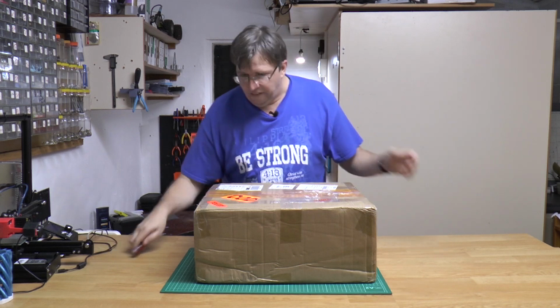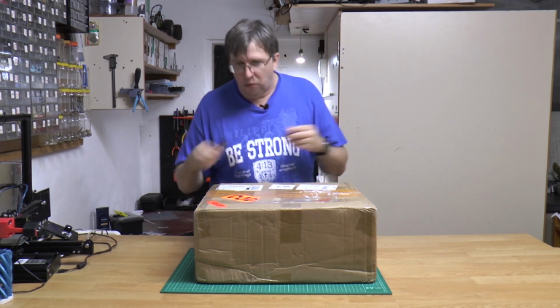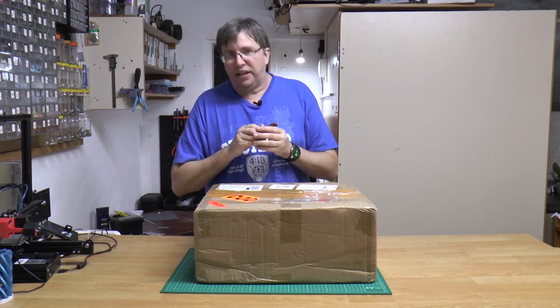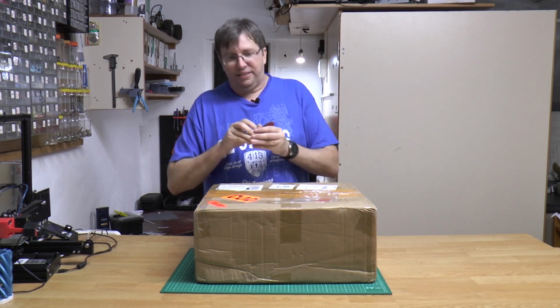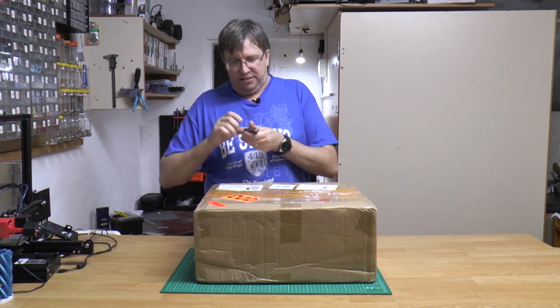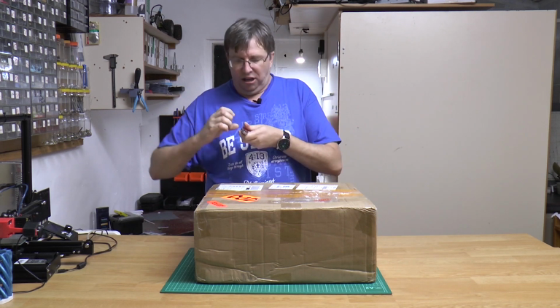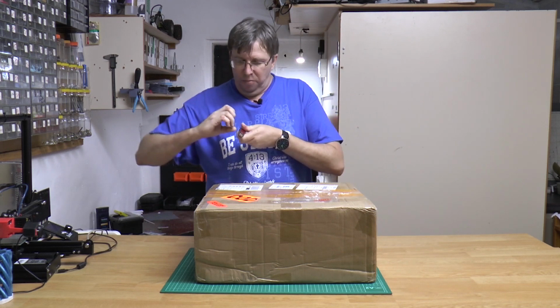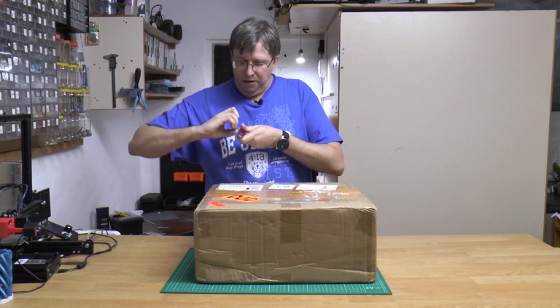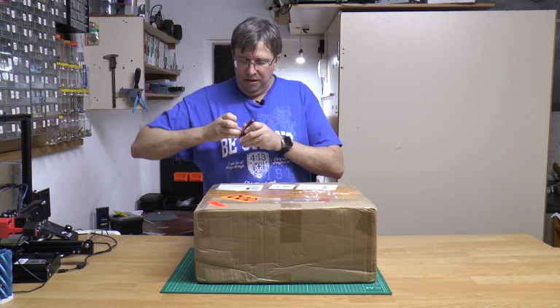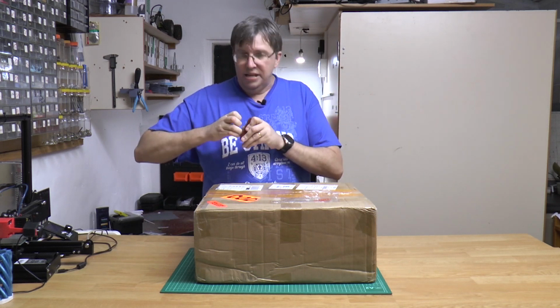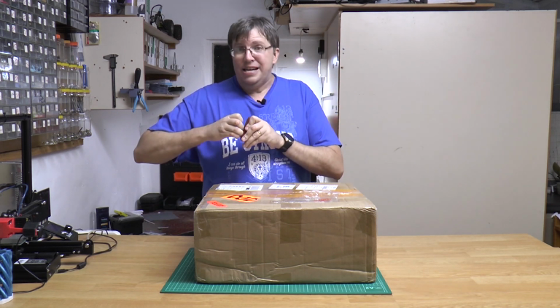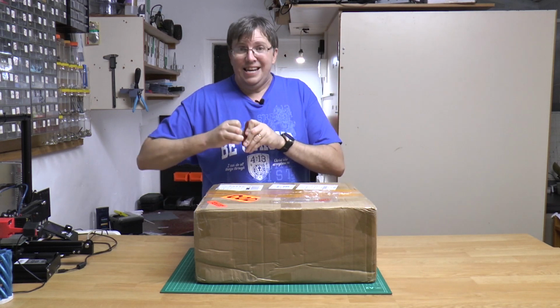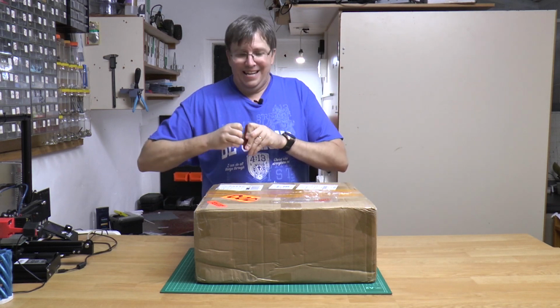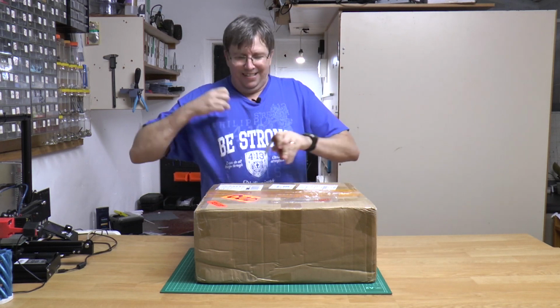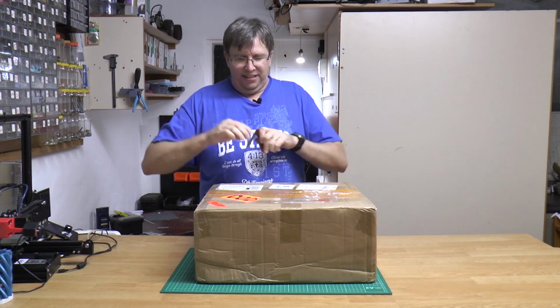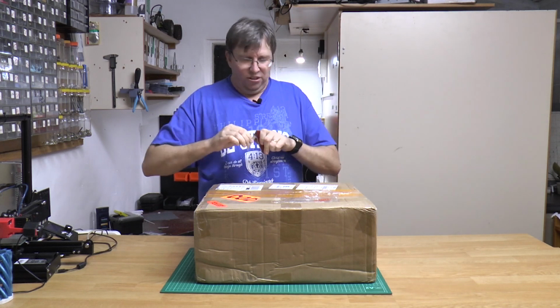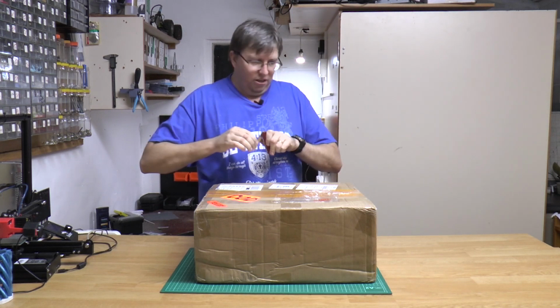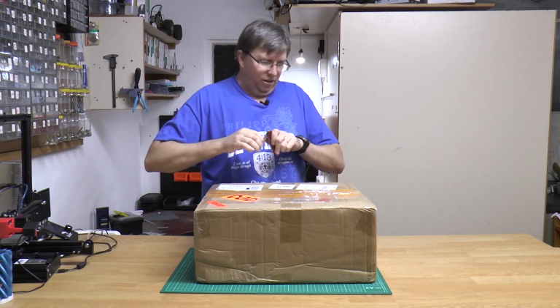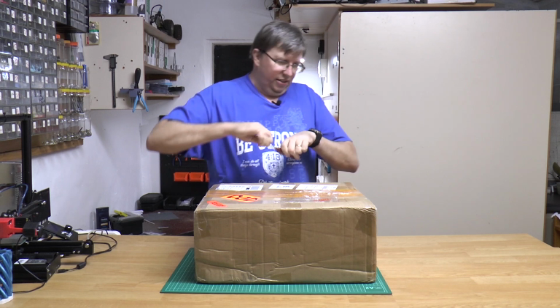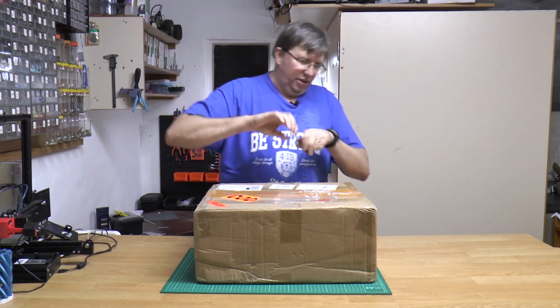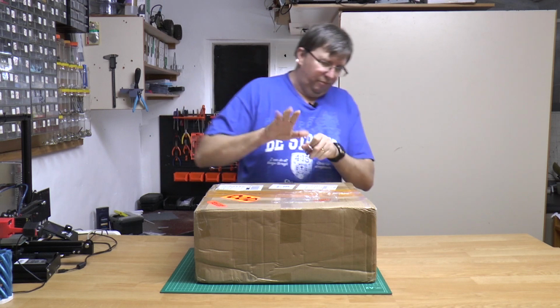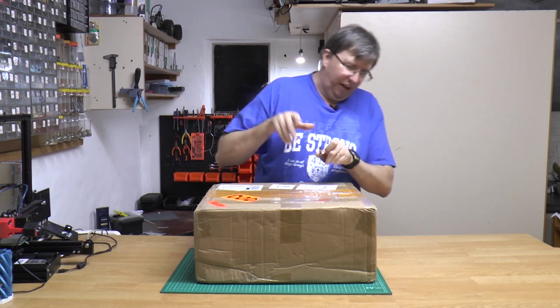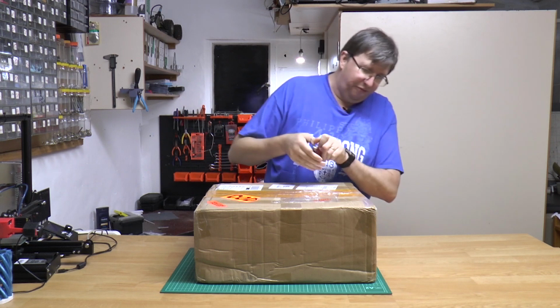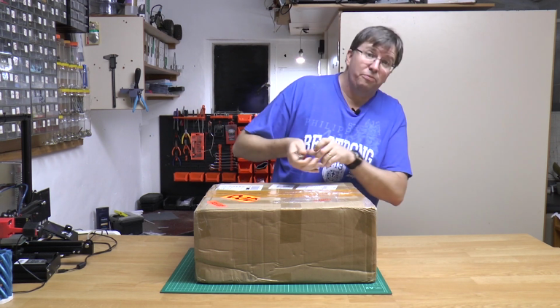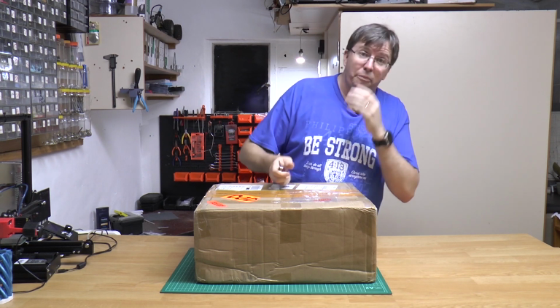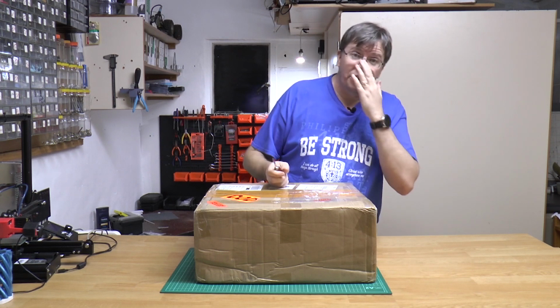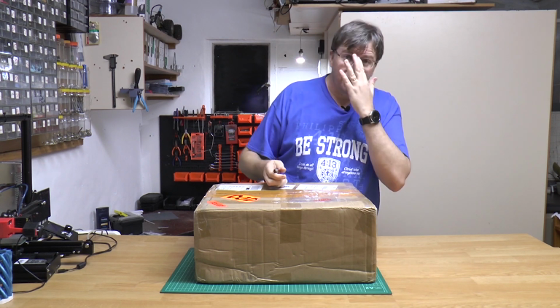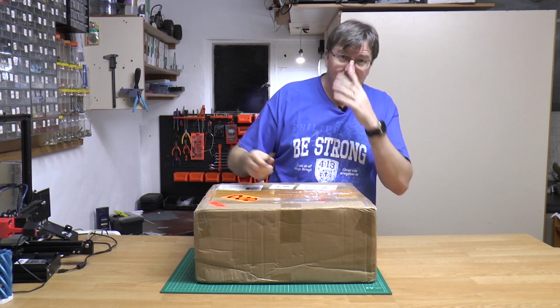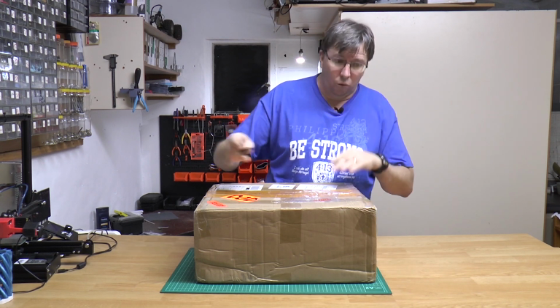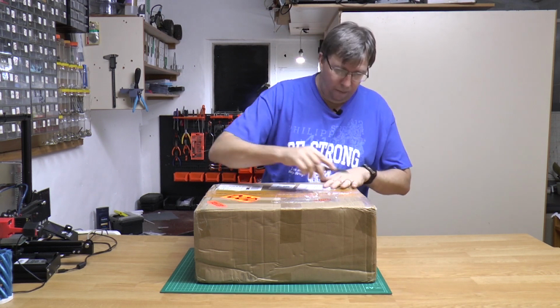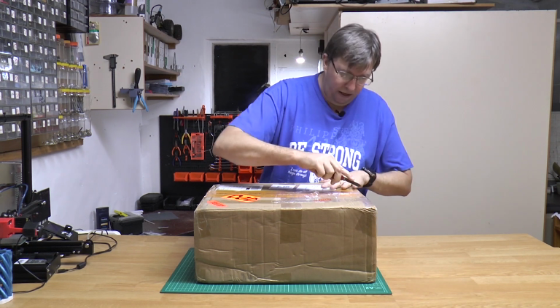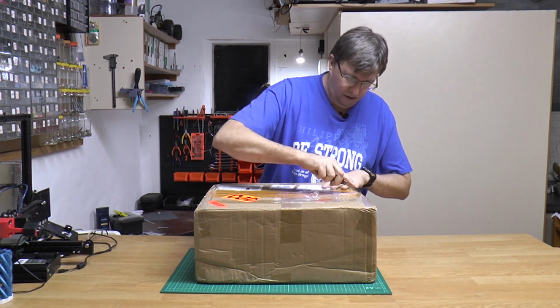I really want to get this thing open and let's see if my printer is still in one piece.